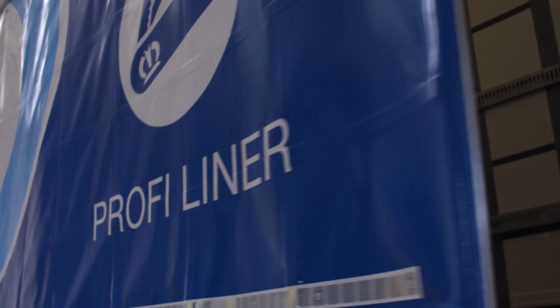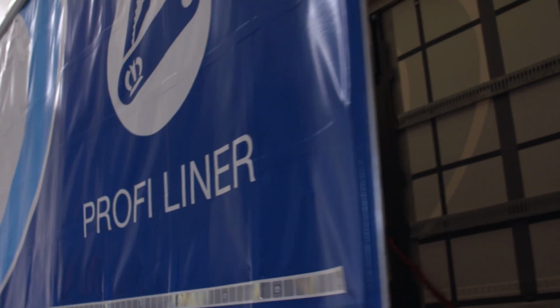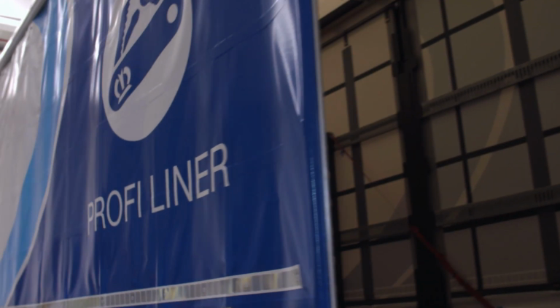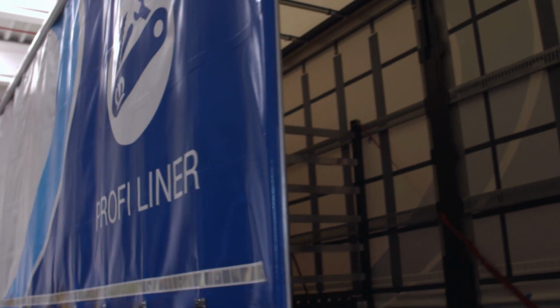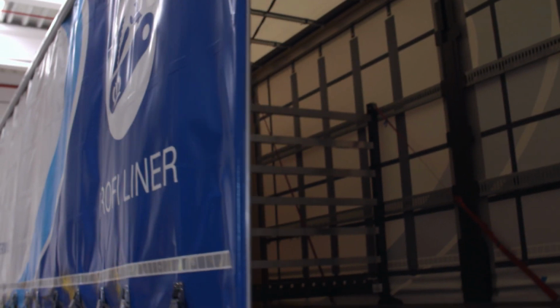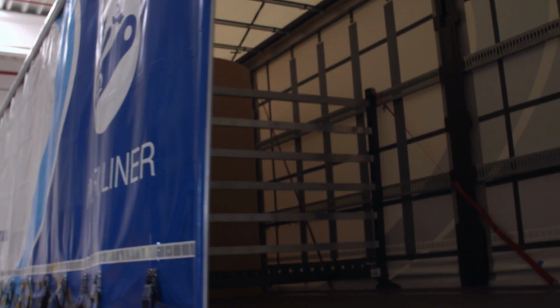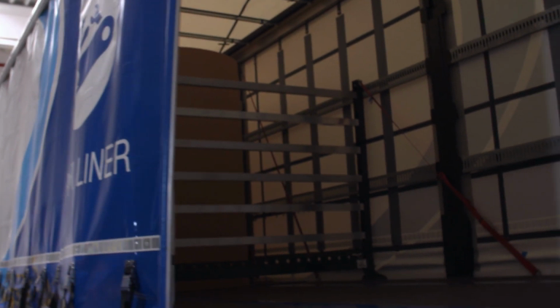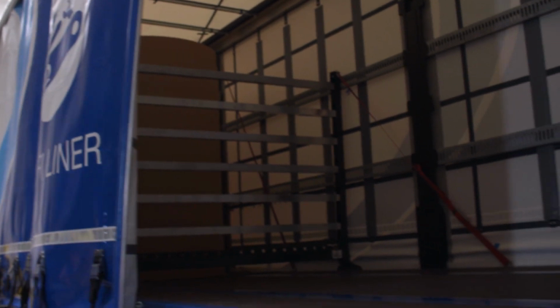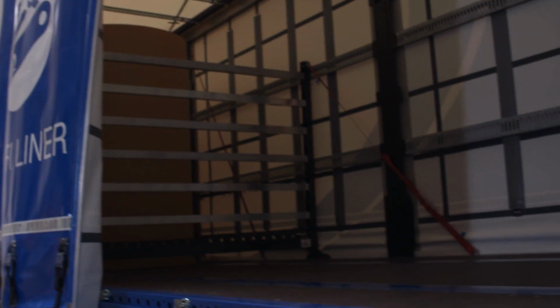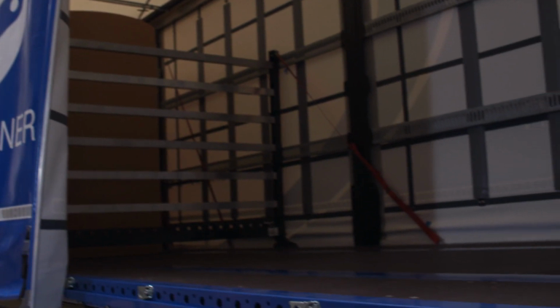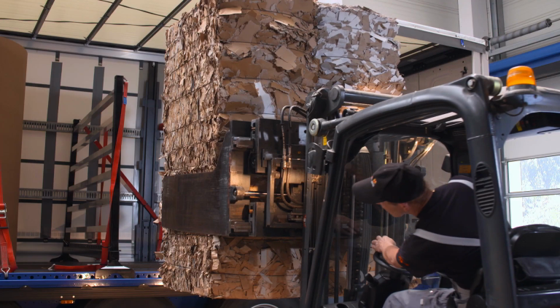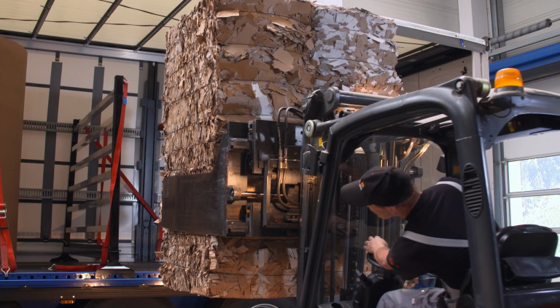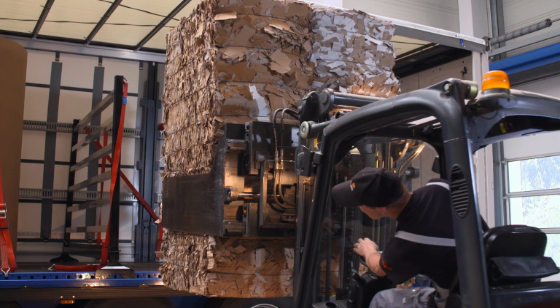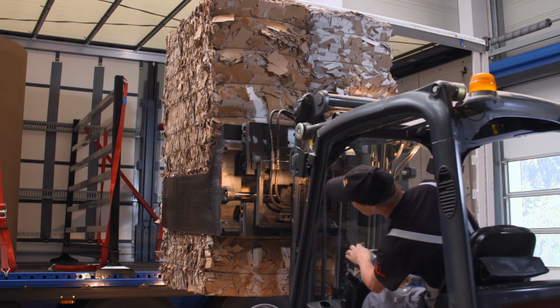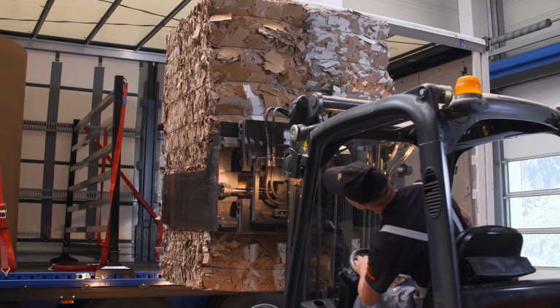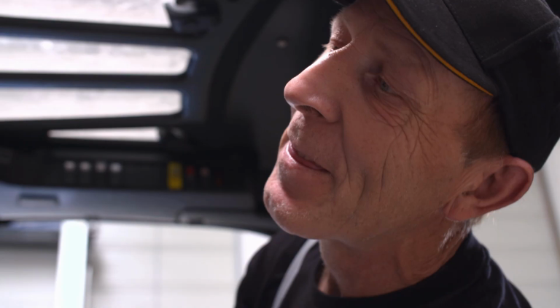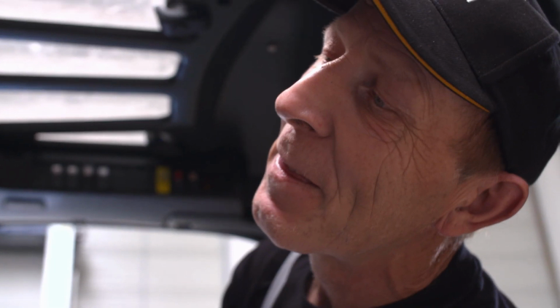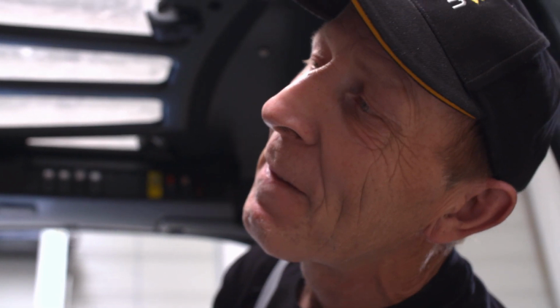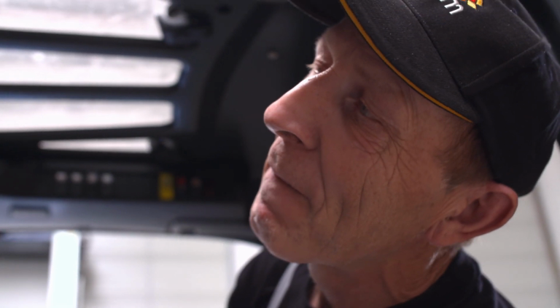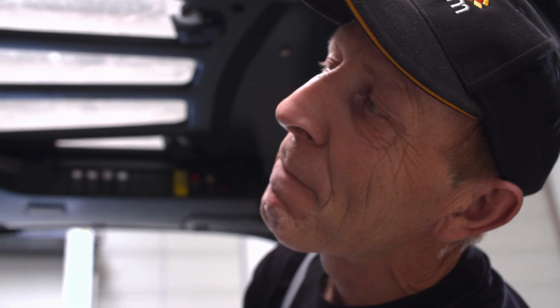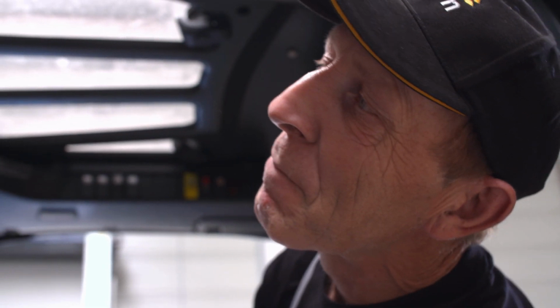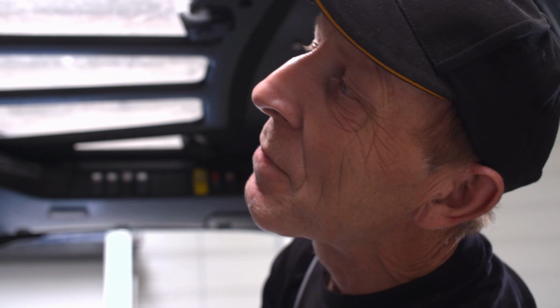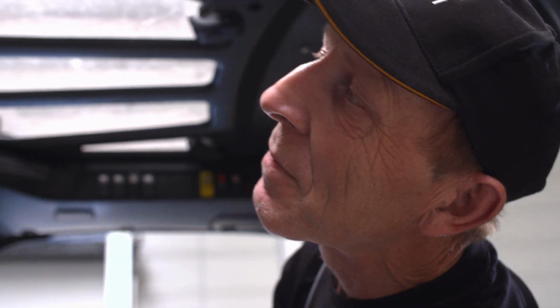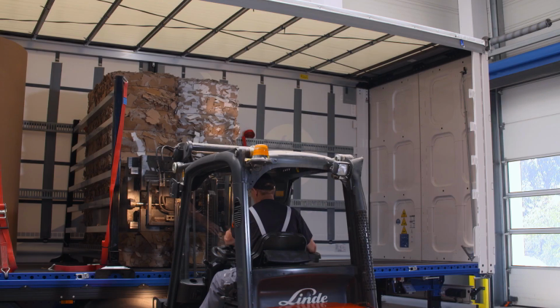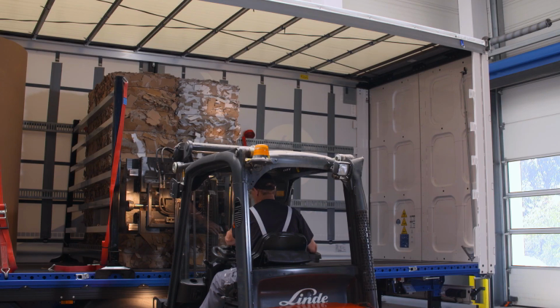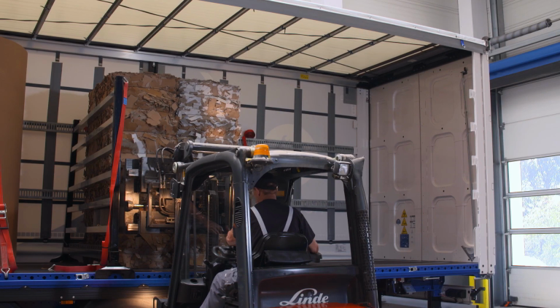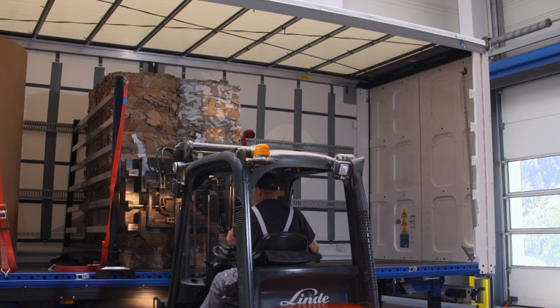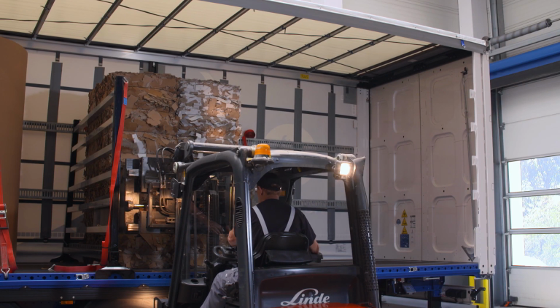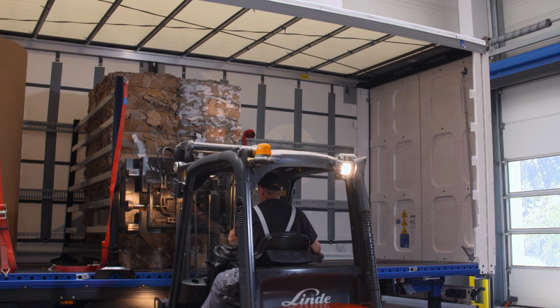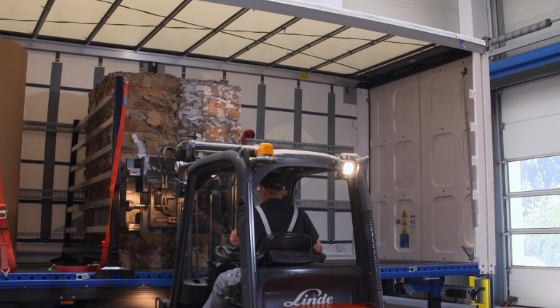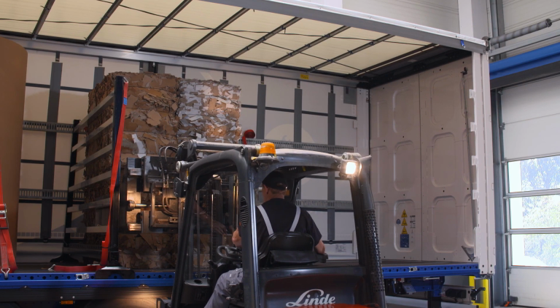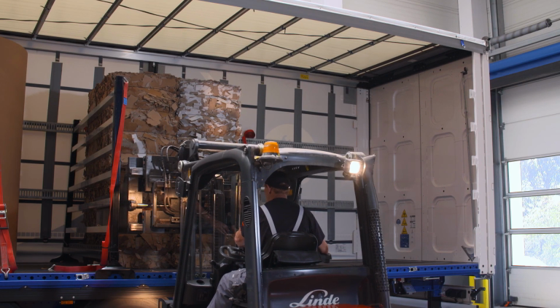Krone also offers numerous securing systems for the Profi Liner so that you can perfectly secure almost any type of load.